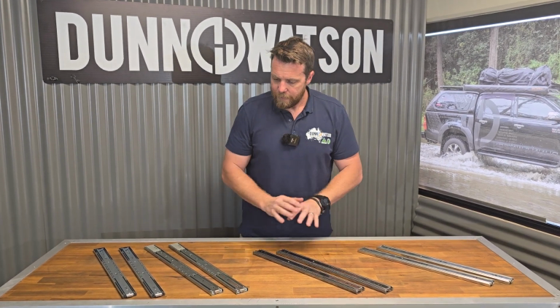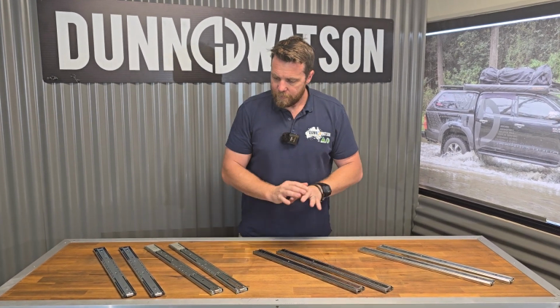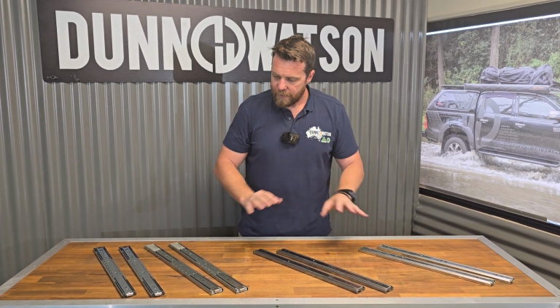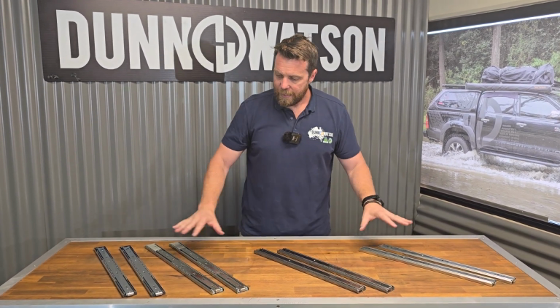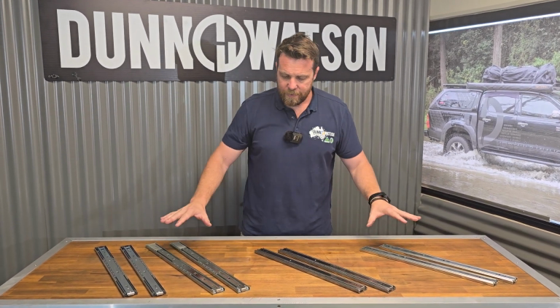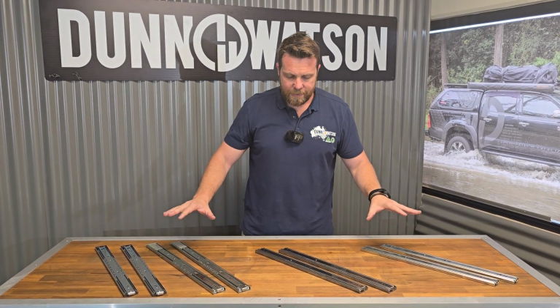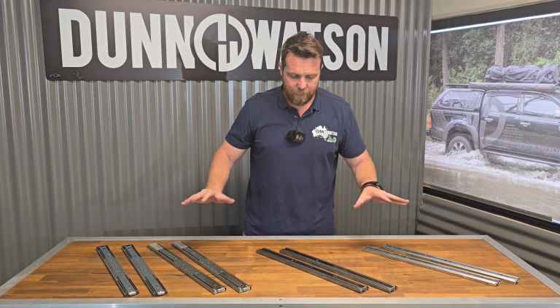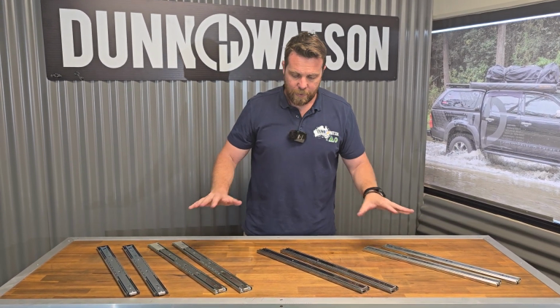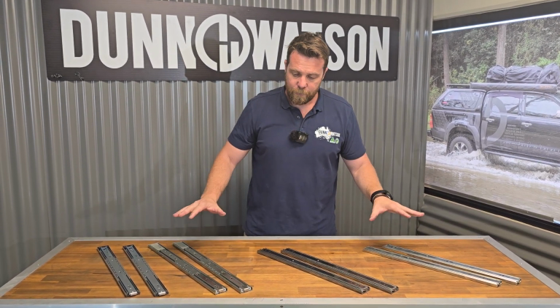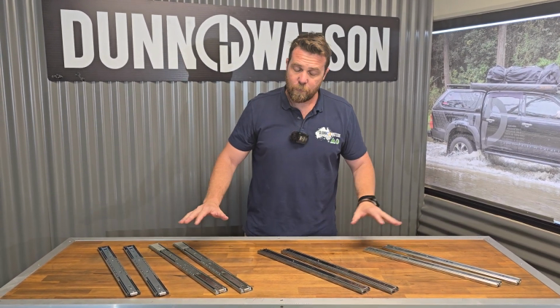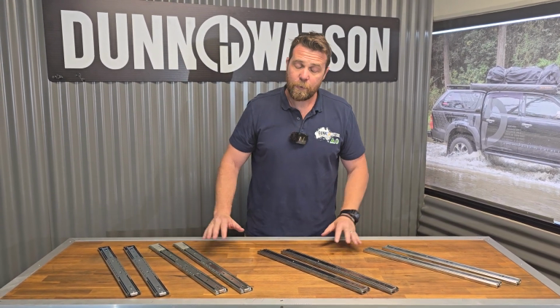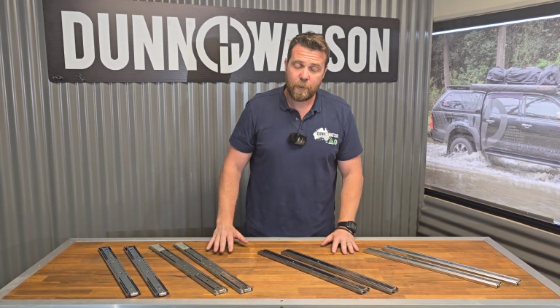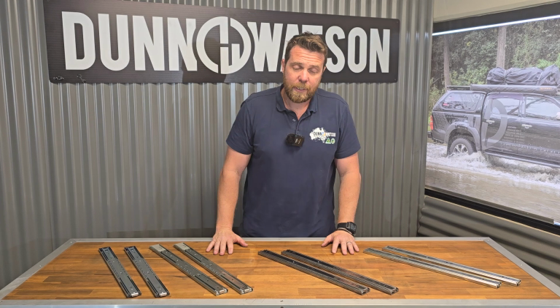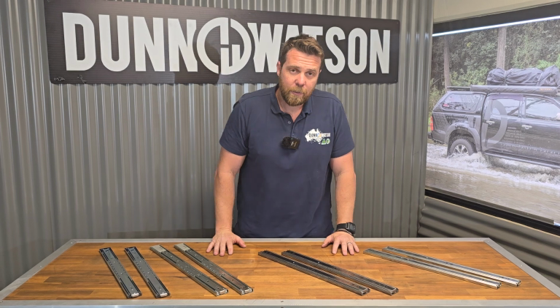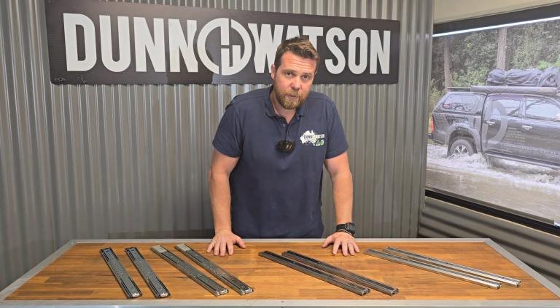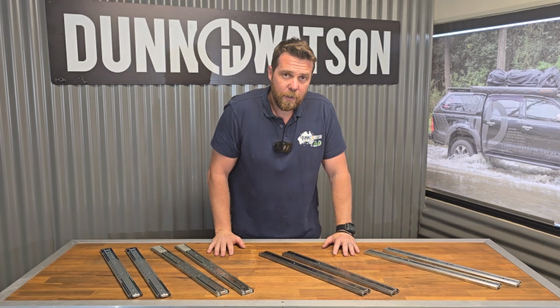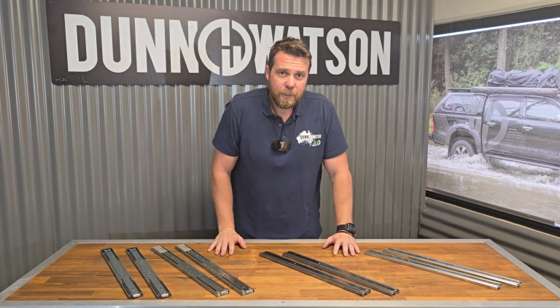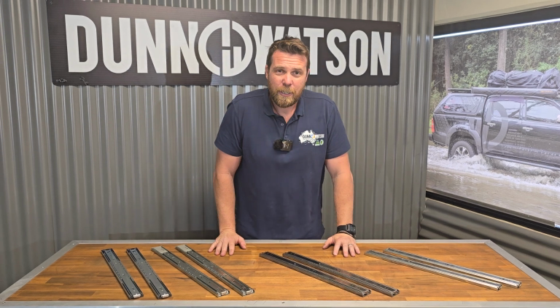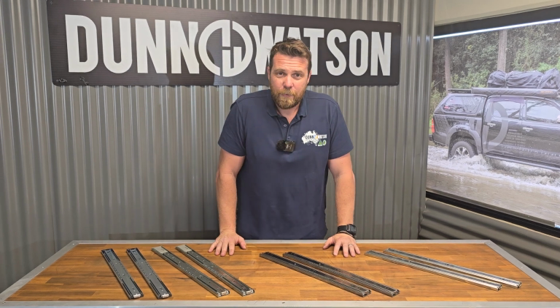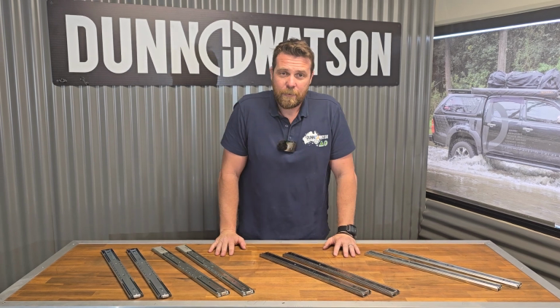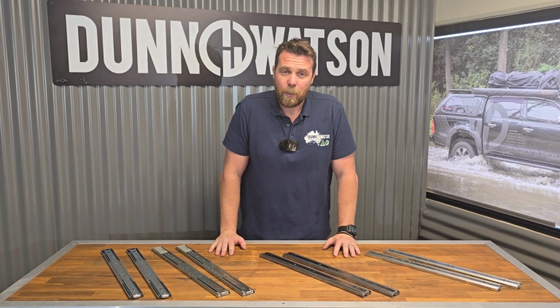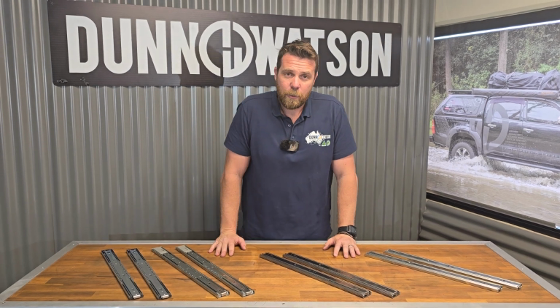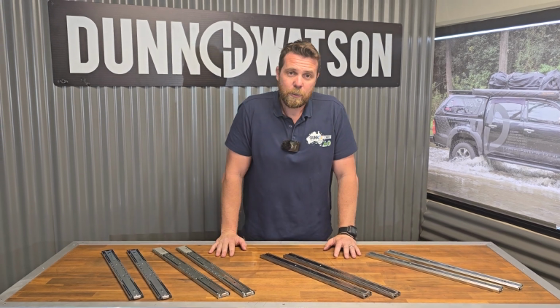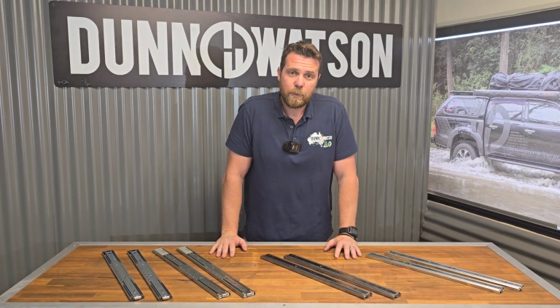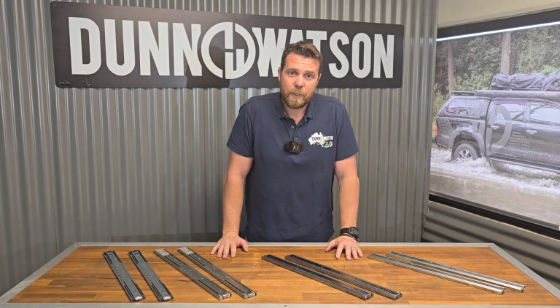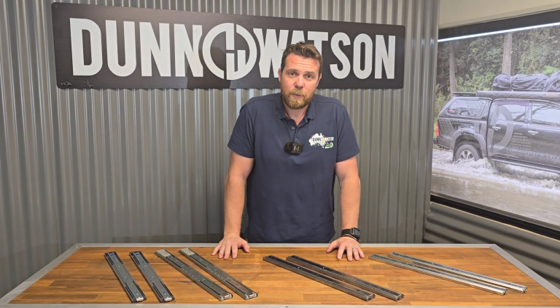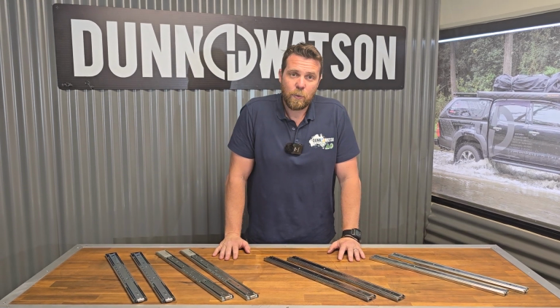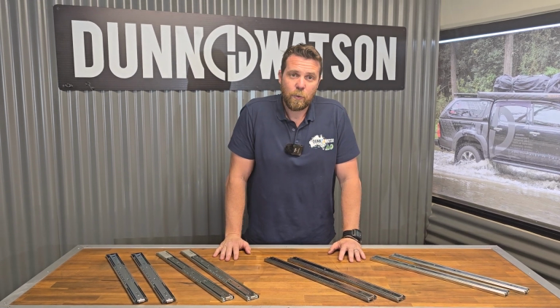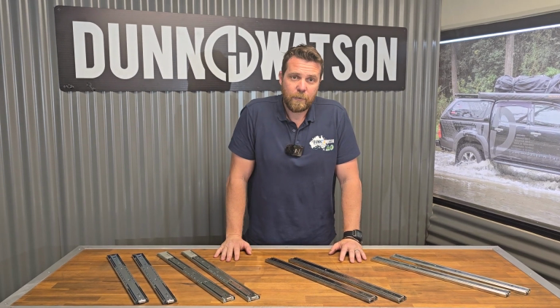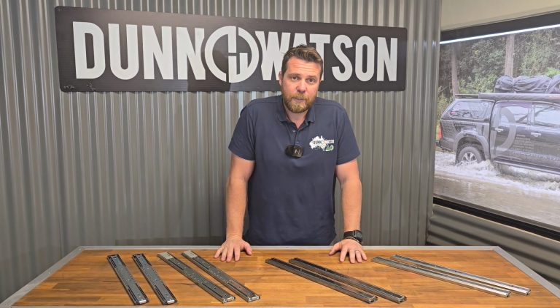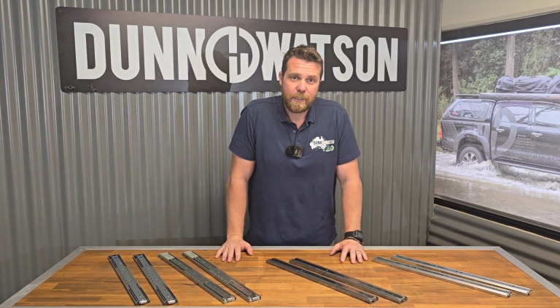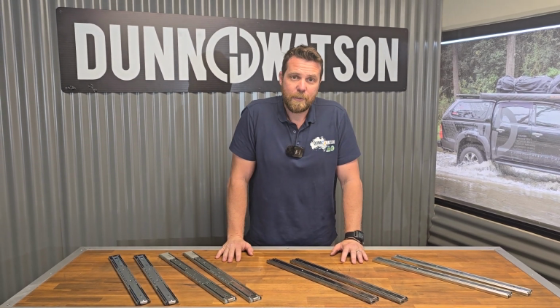There you have it — that's our range of 45 kilo slides. If you have any questions, please give us a call or flick us an email.